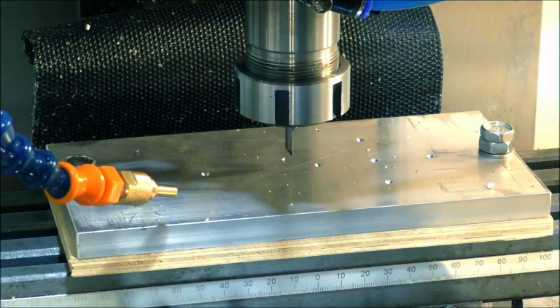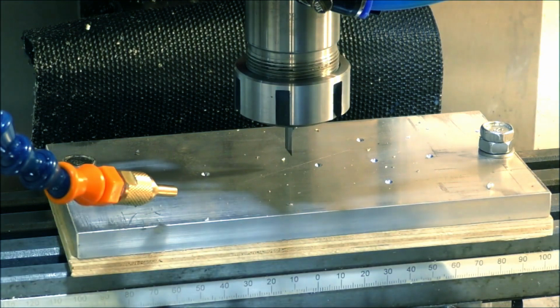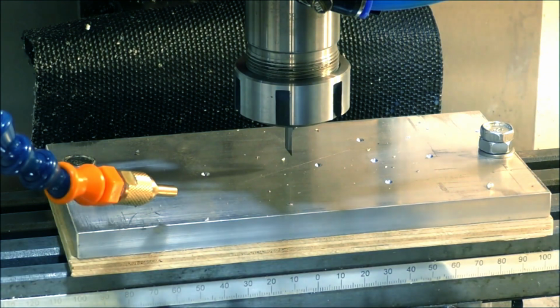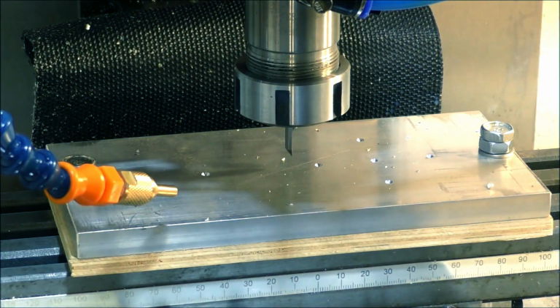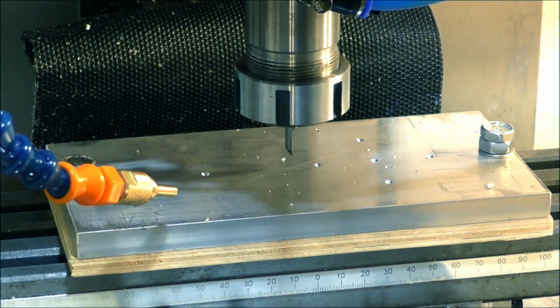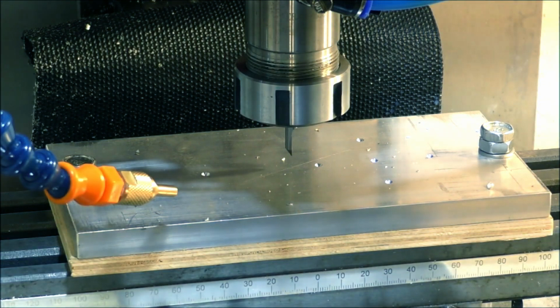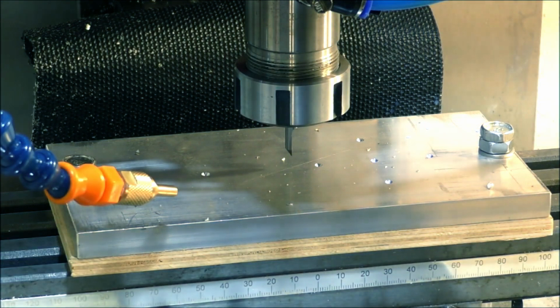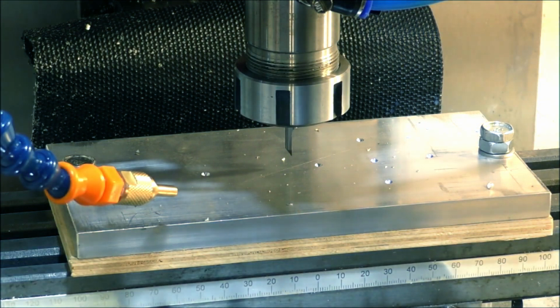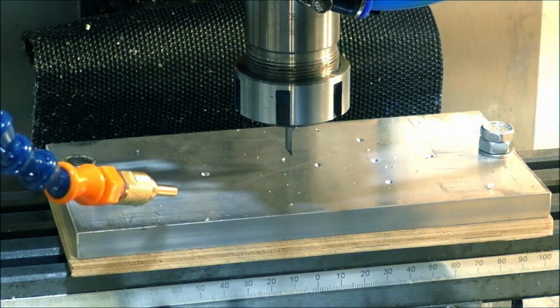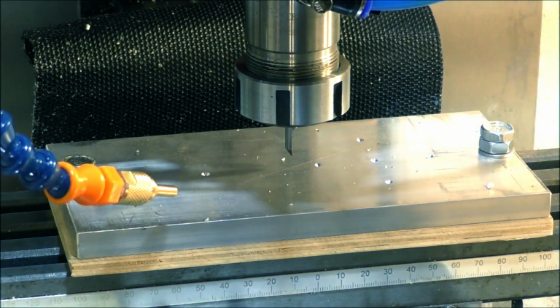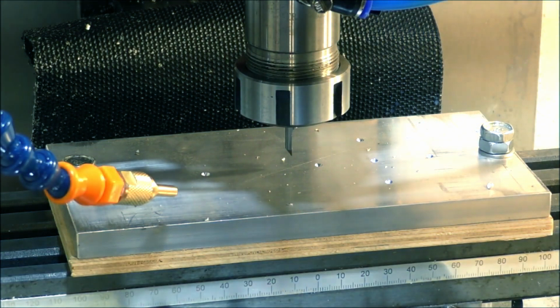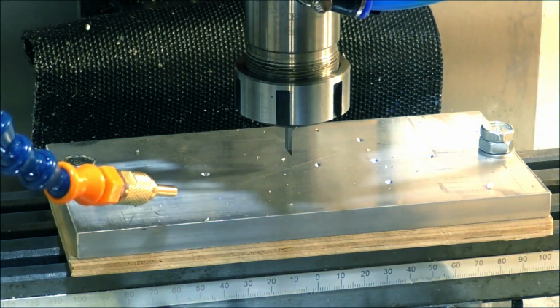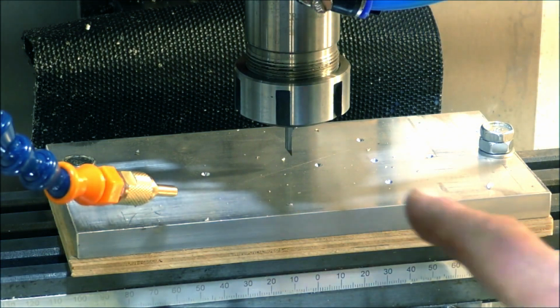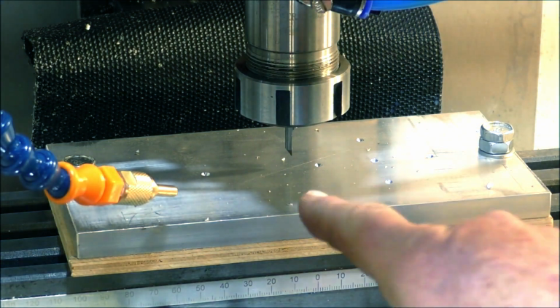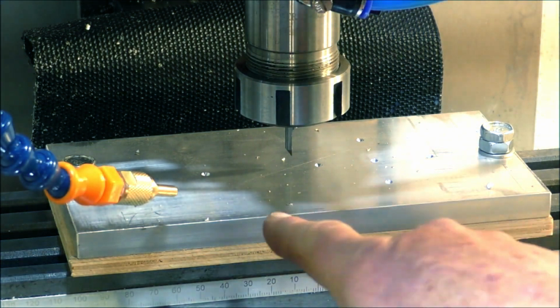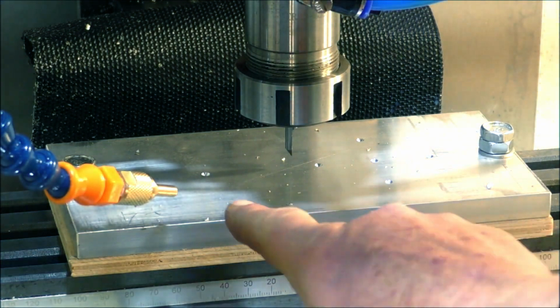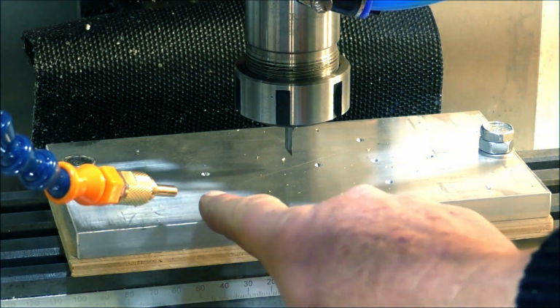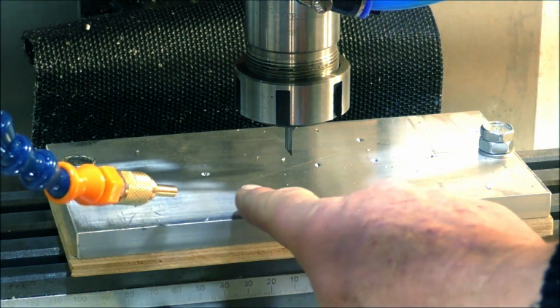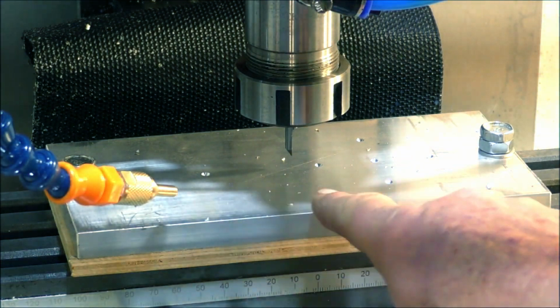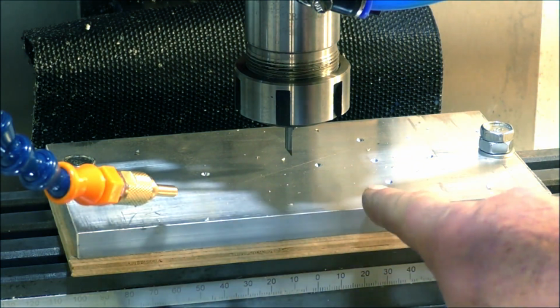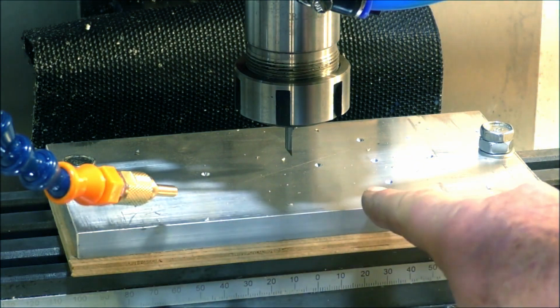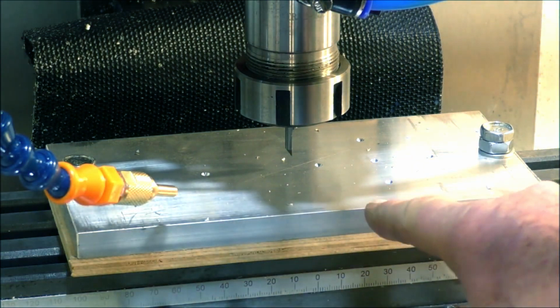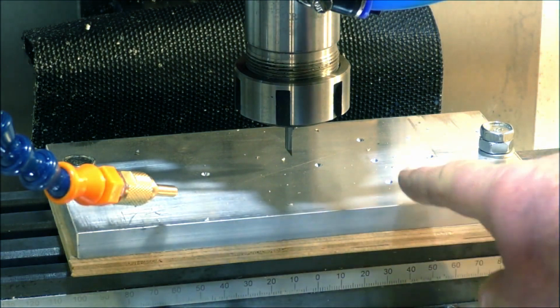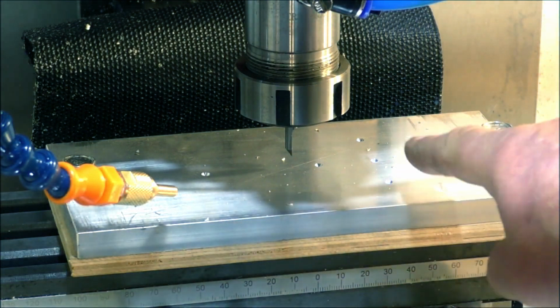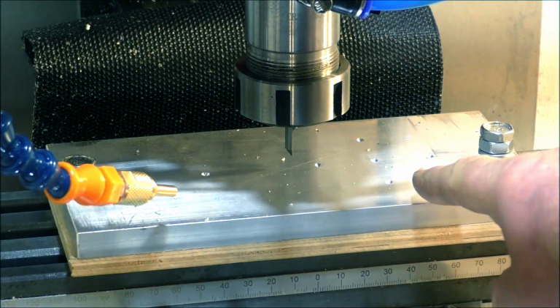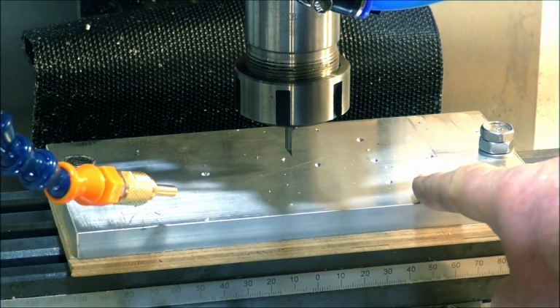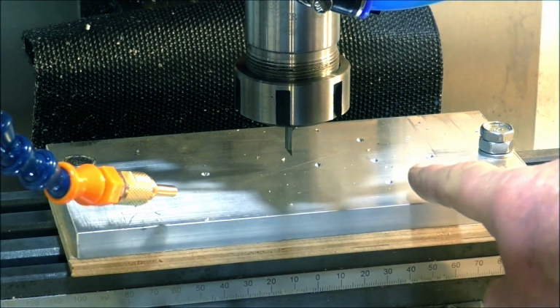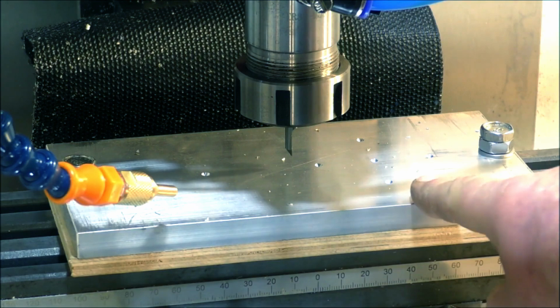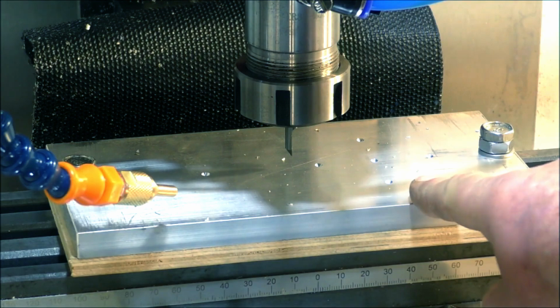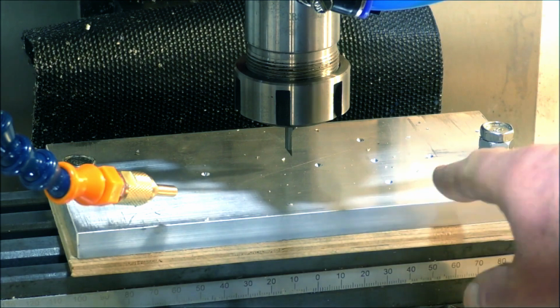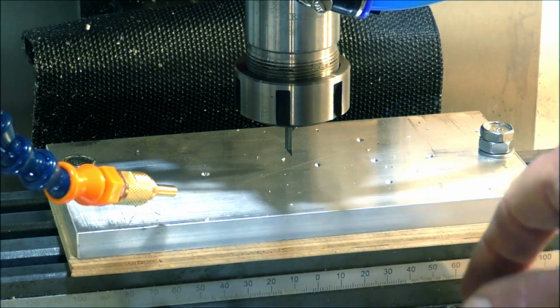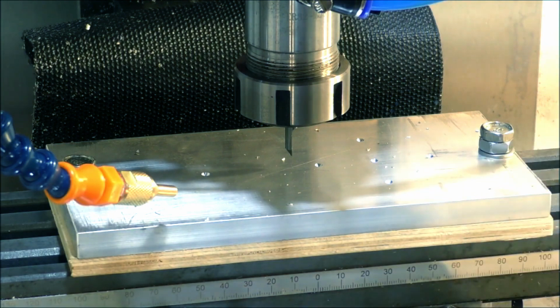That was real time, and you'll notice I speeded it up from the first one up to 100 percent.